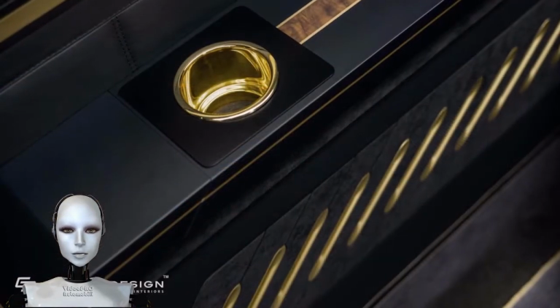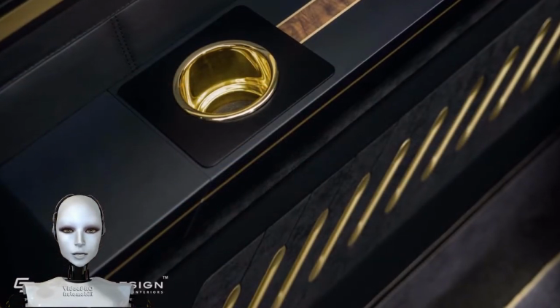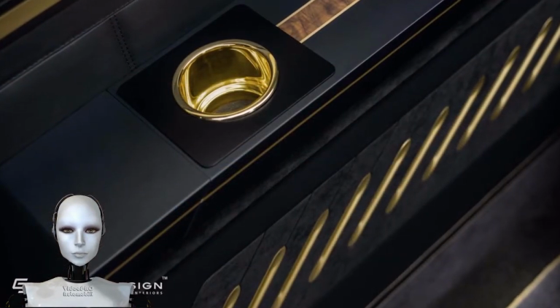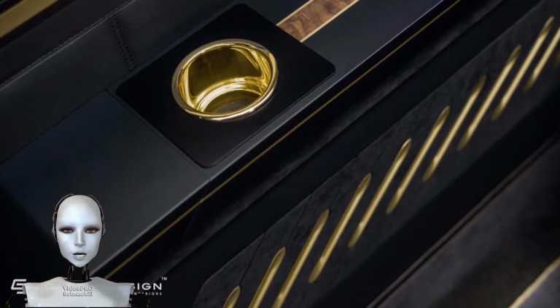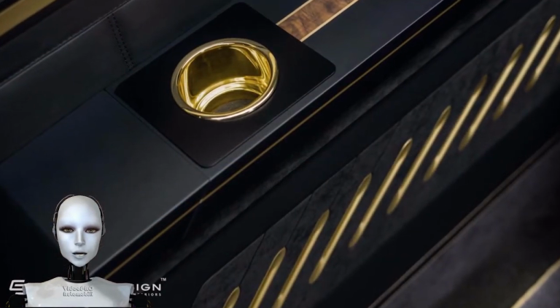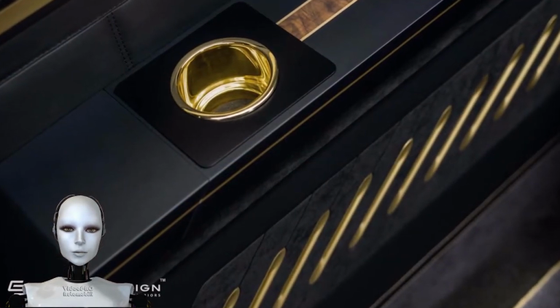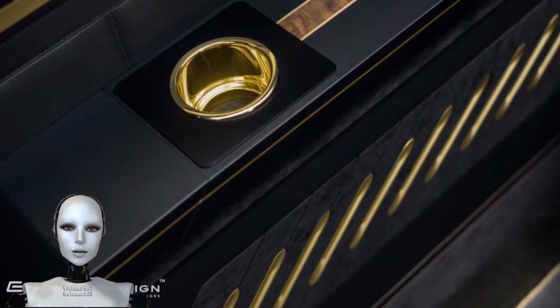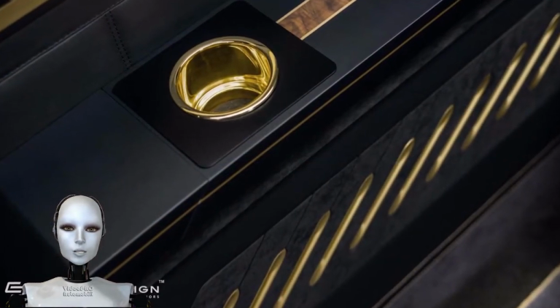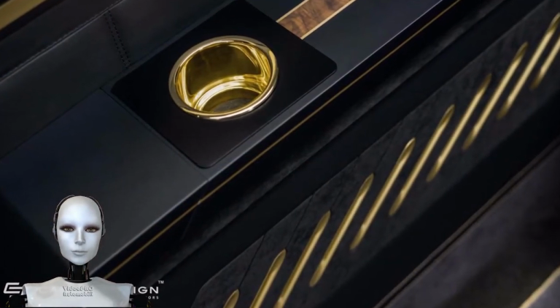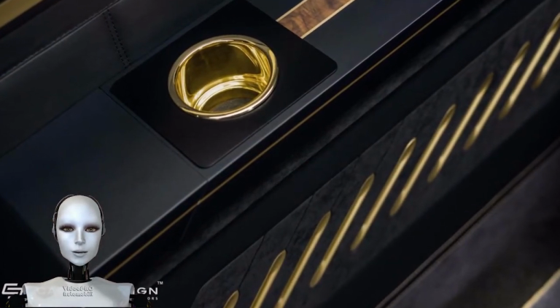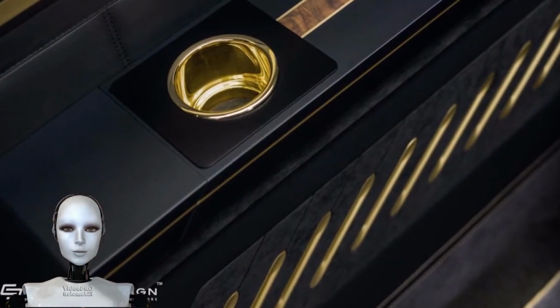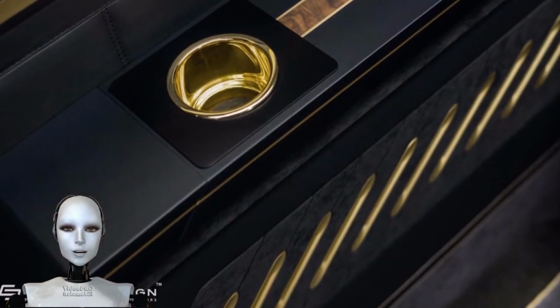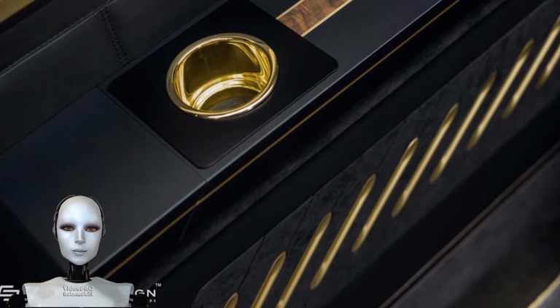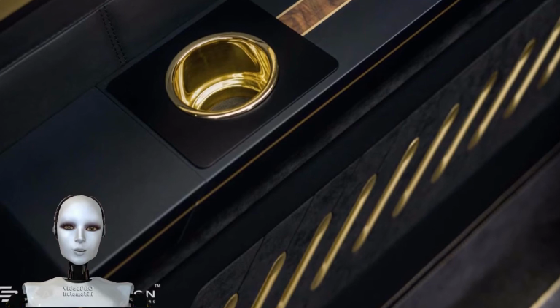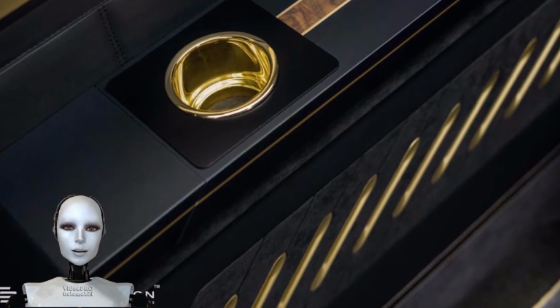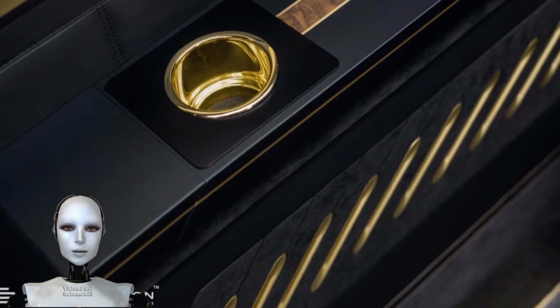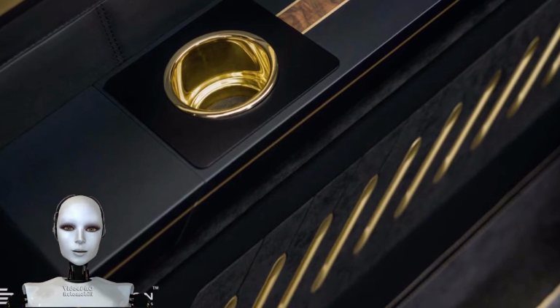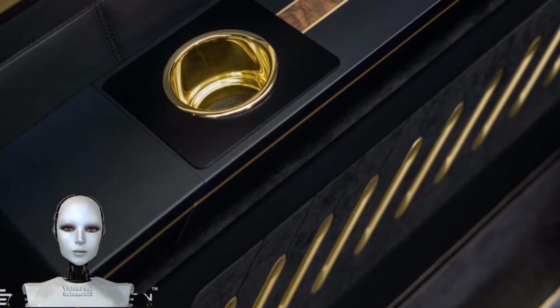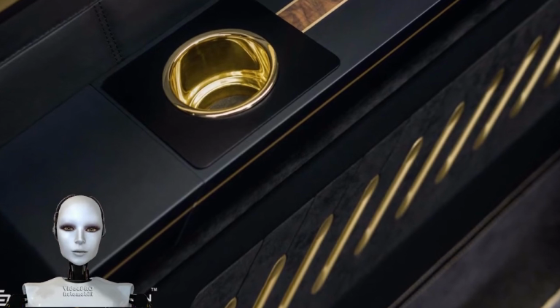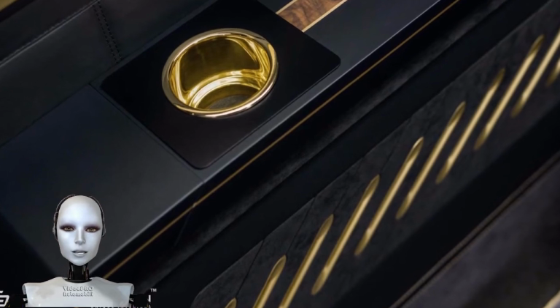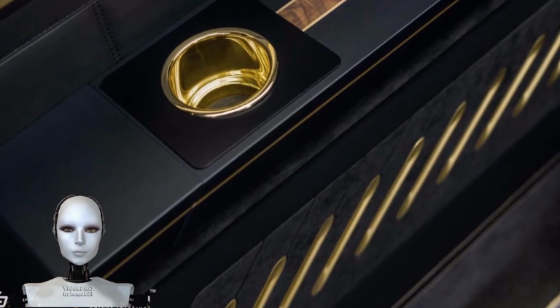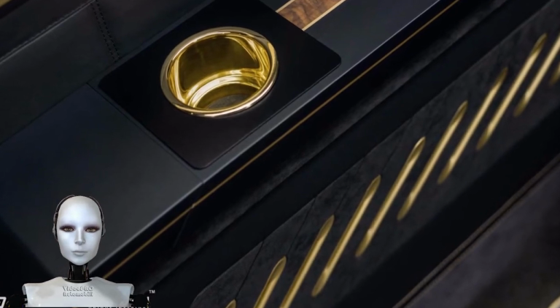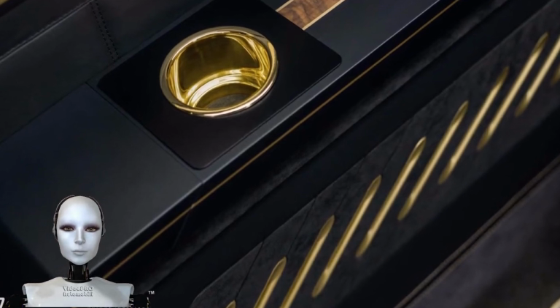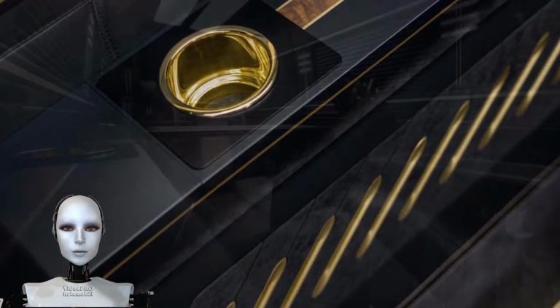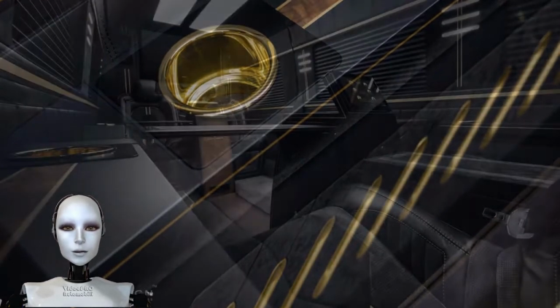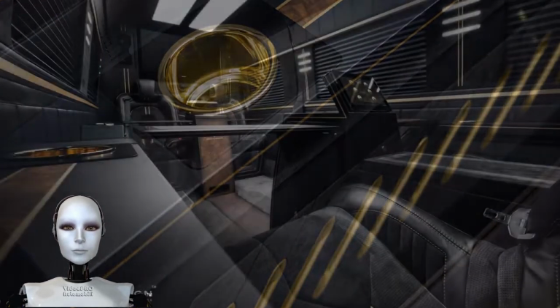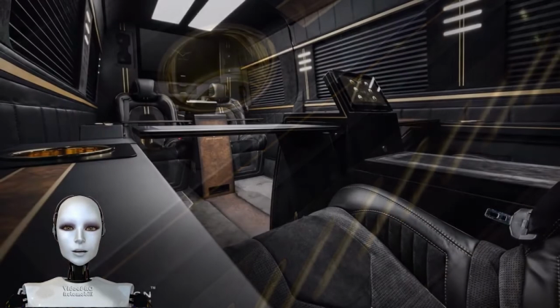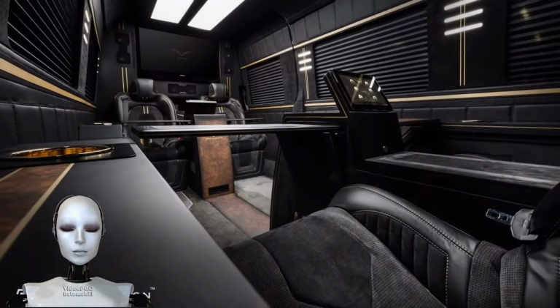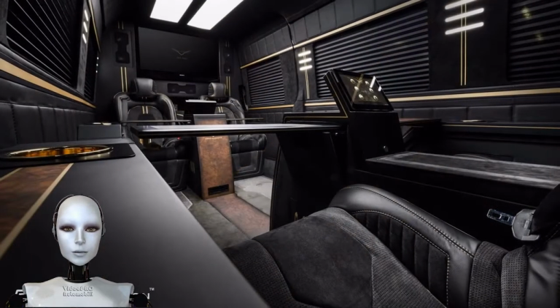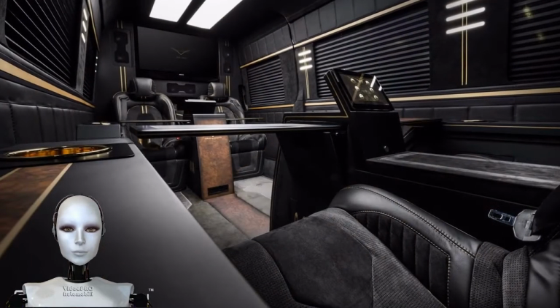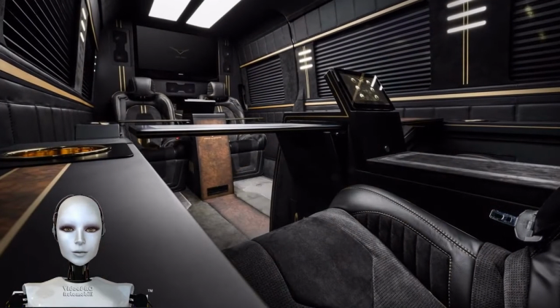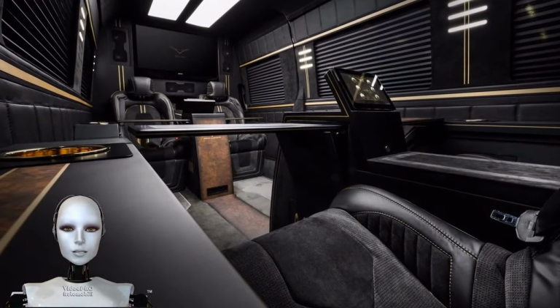And straight-up gold — in this case 24-karat gold plating on the cup holders, rim of the minibar — yes, minibar — and side panel covers. And that's just the ambience.